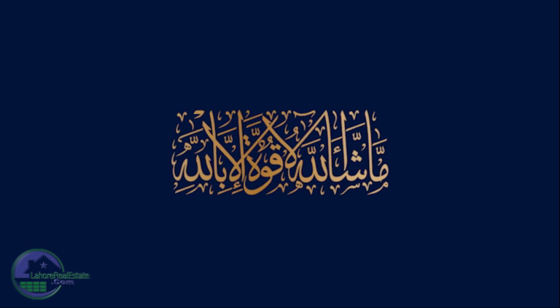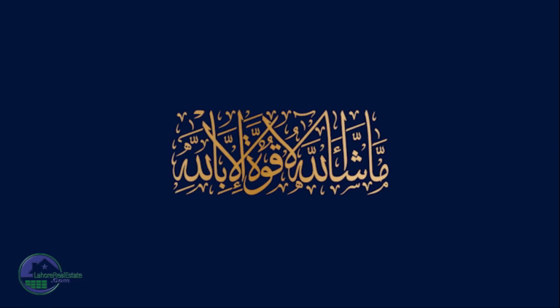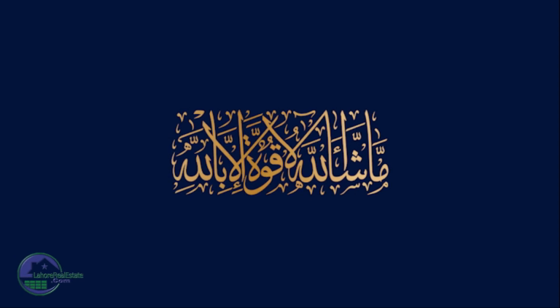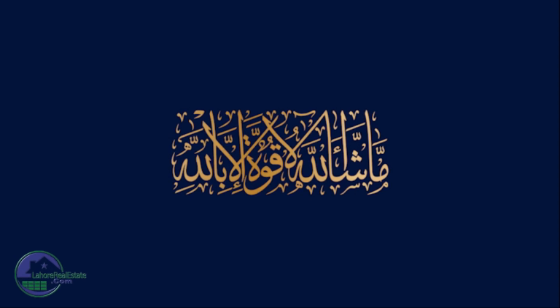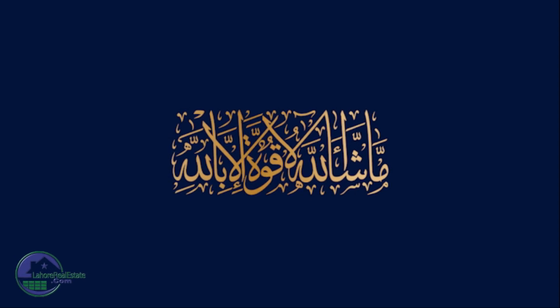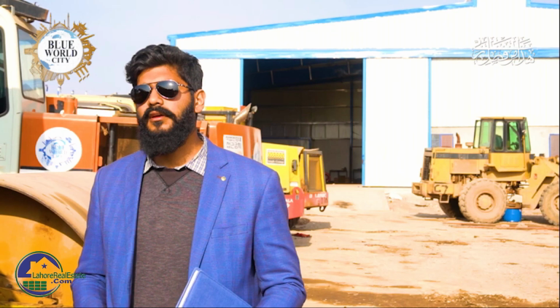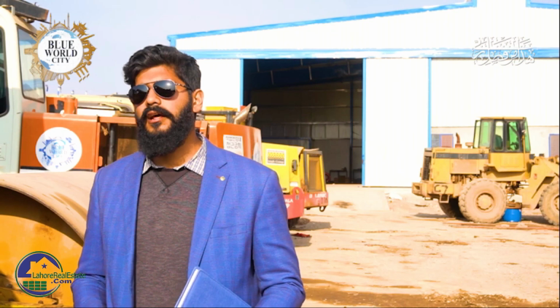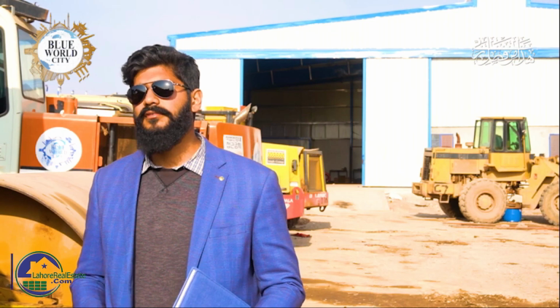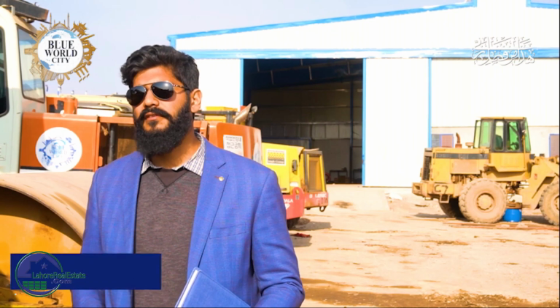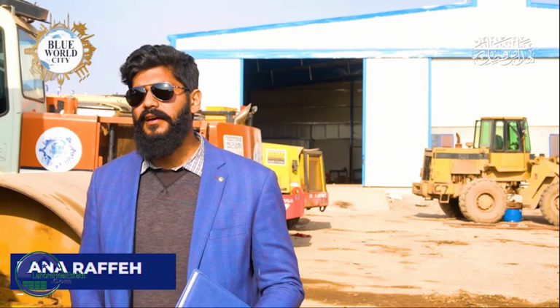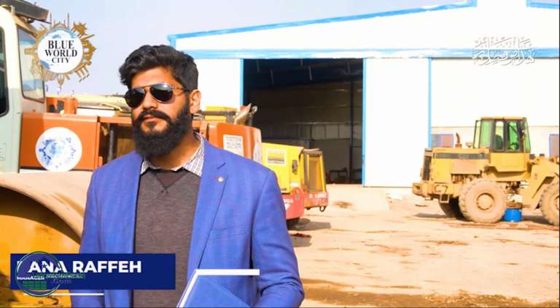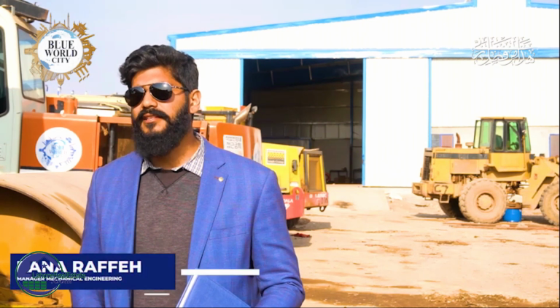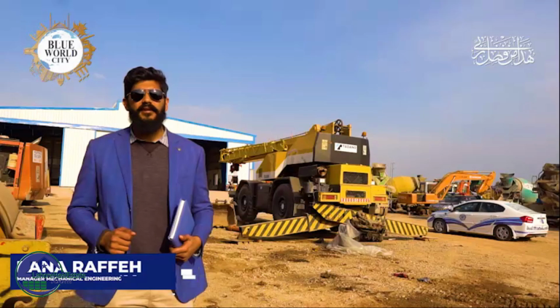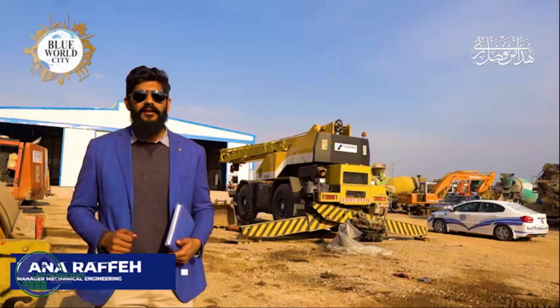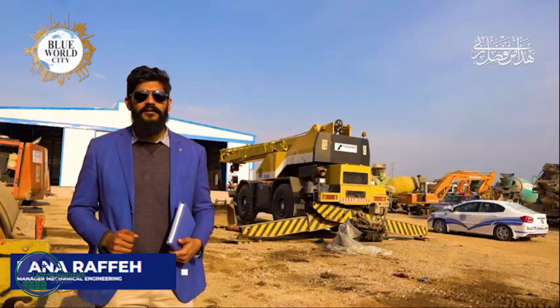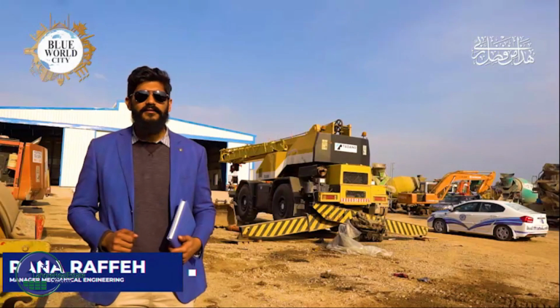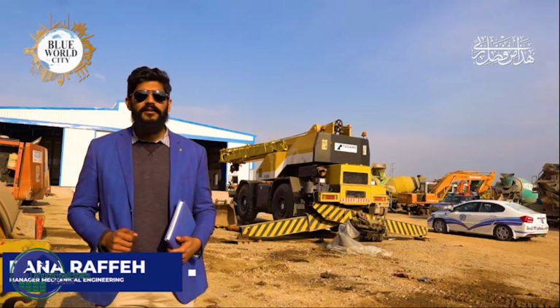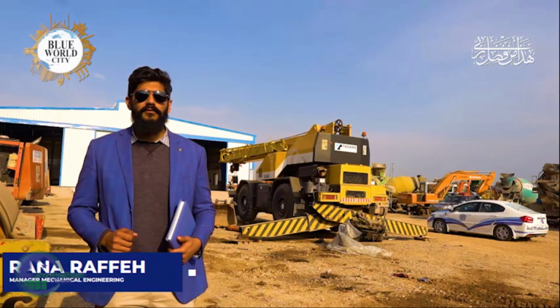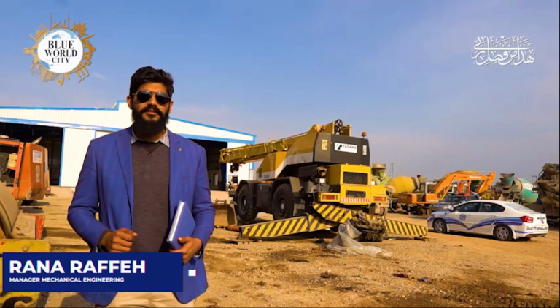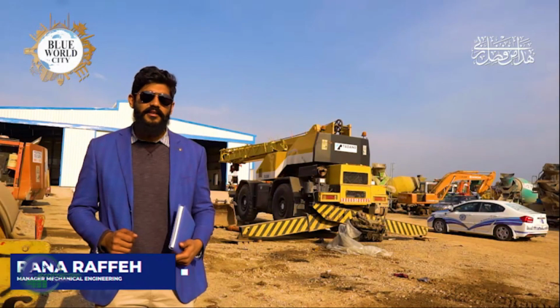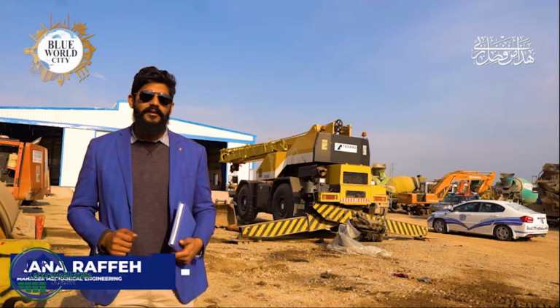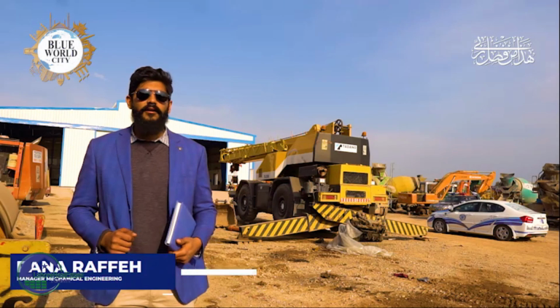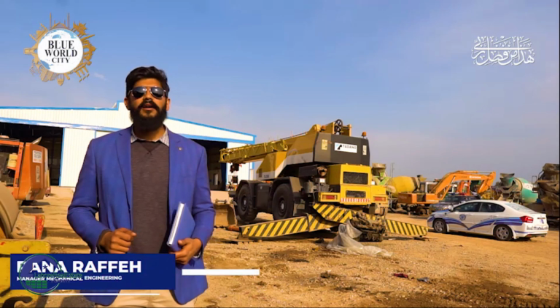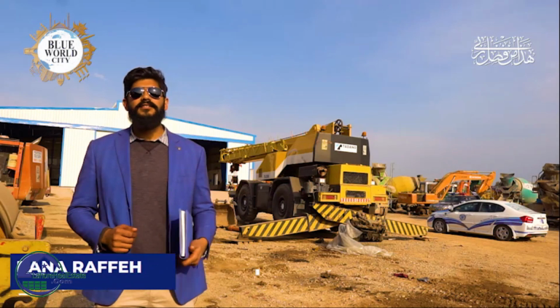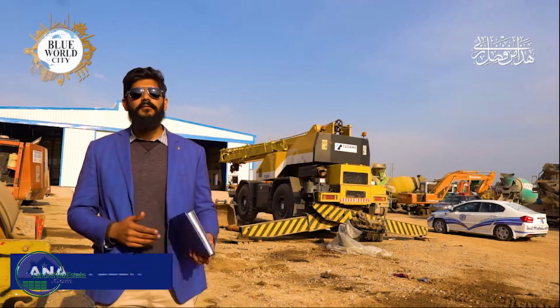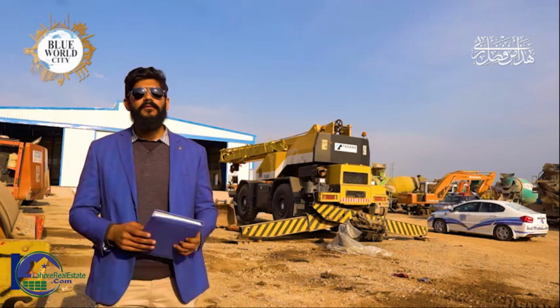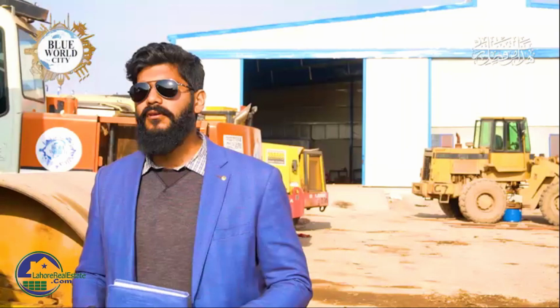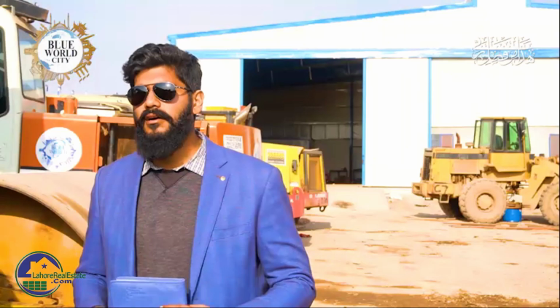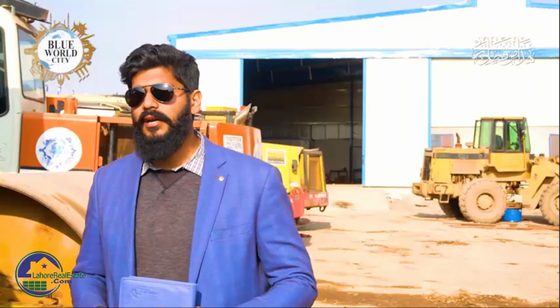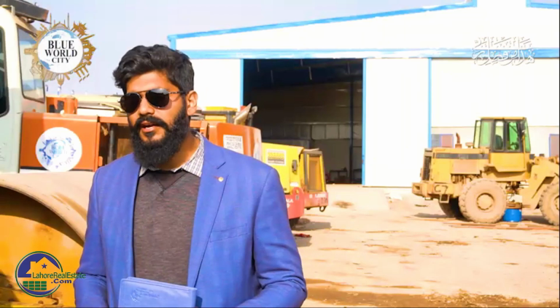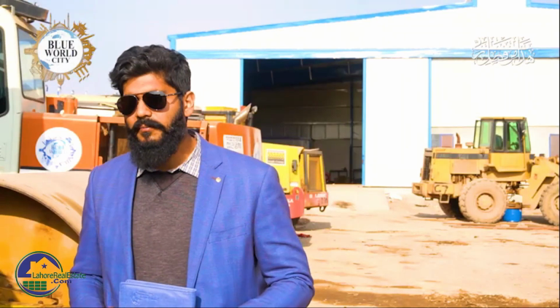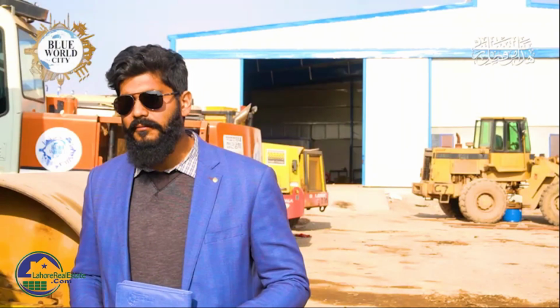I am Rafi Mahmood and I am serving as Manager Mechanical in Blue World City. Today we will visit the Mechanical Department.